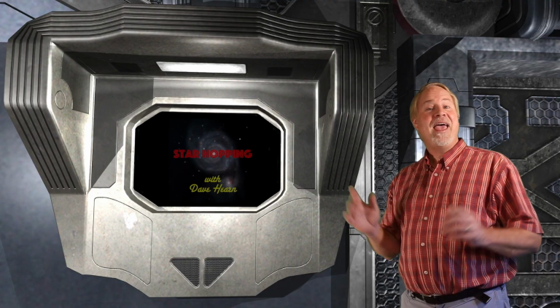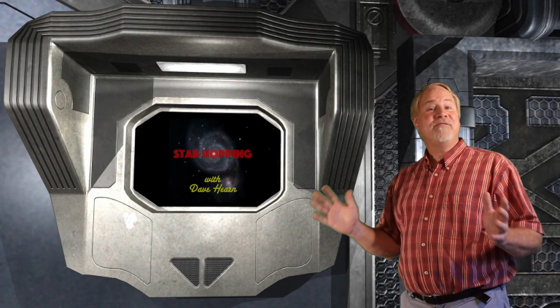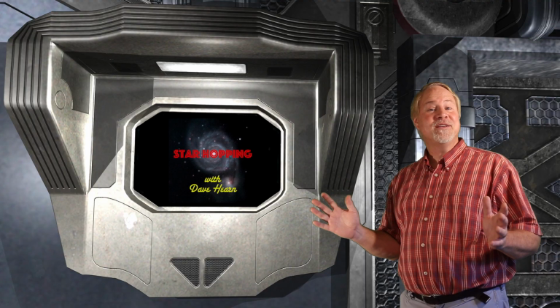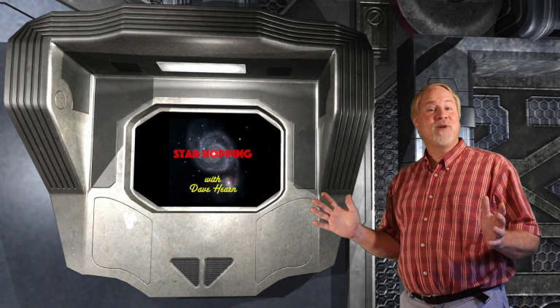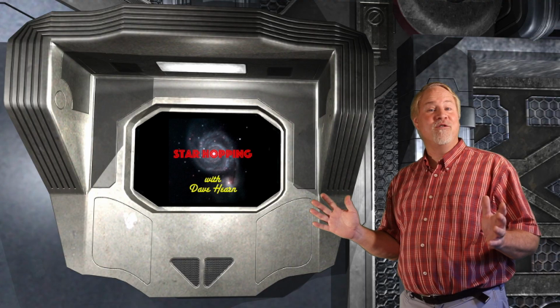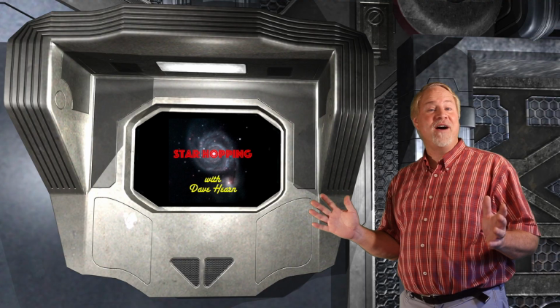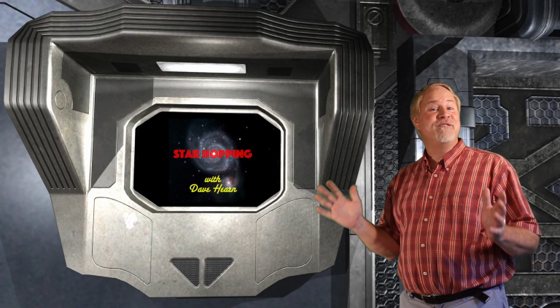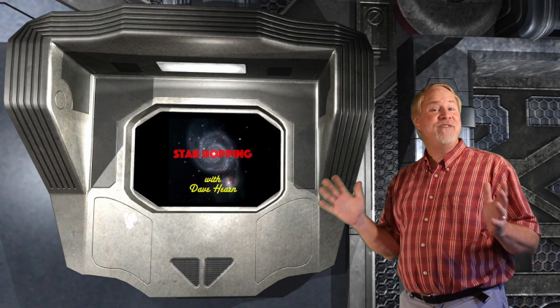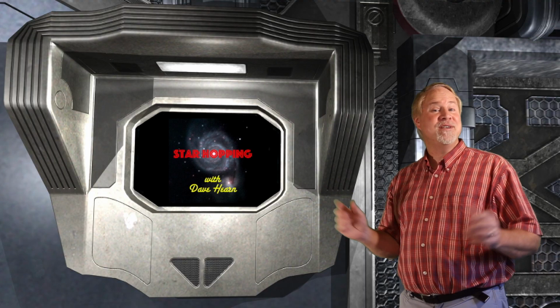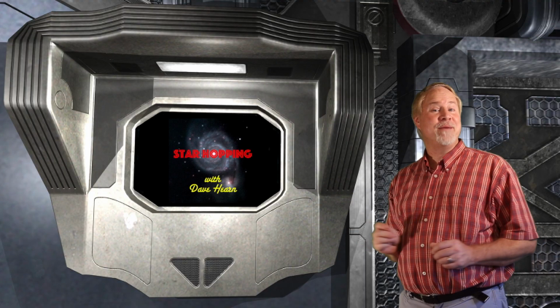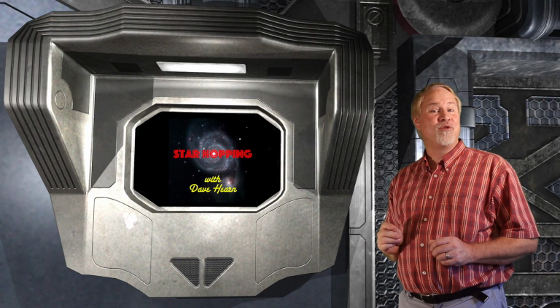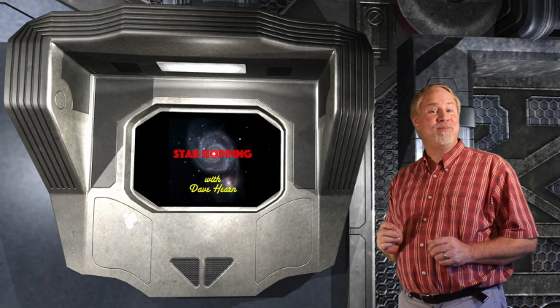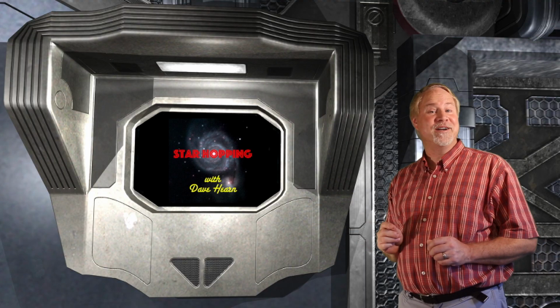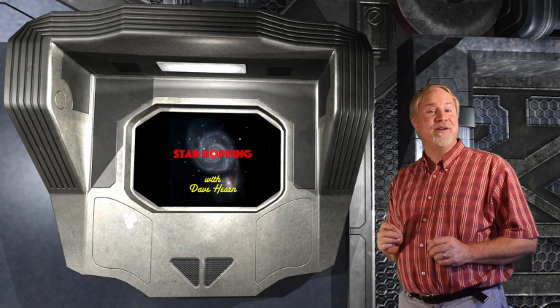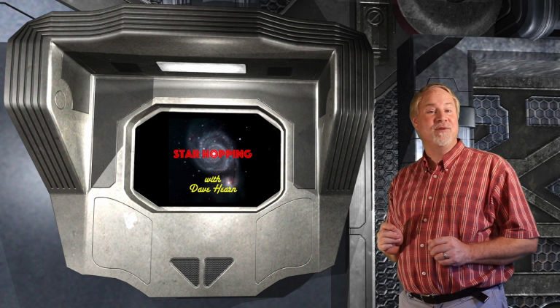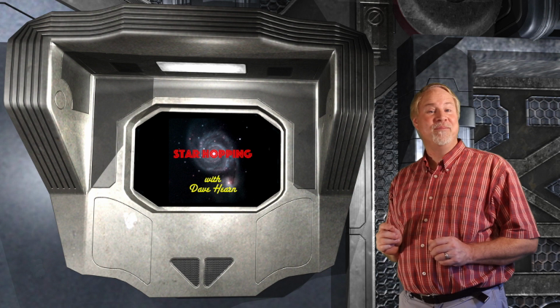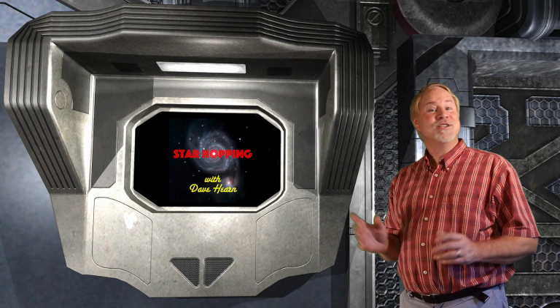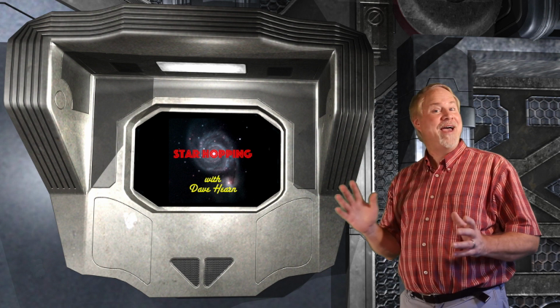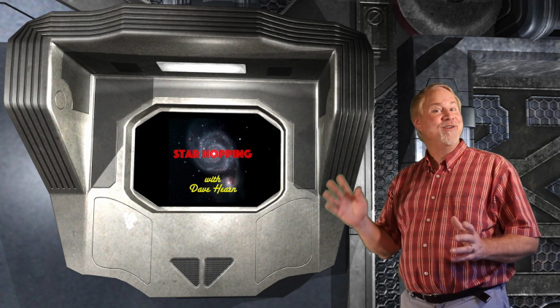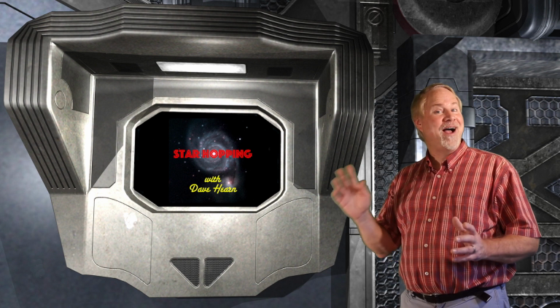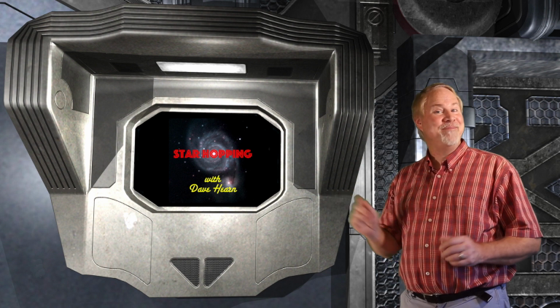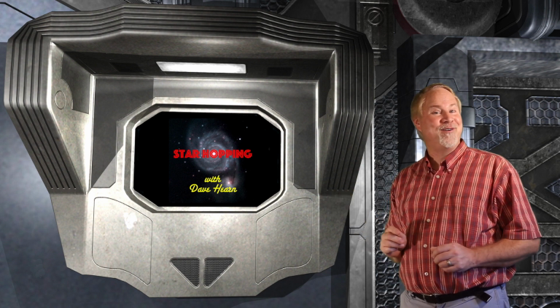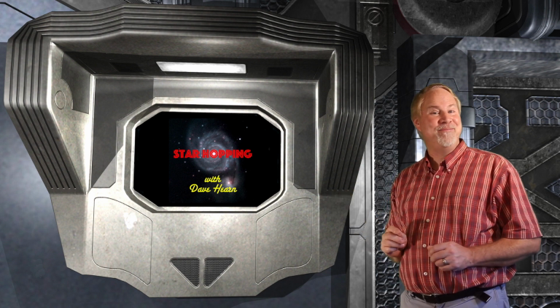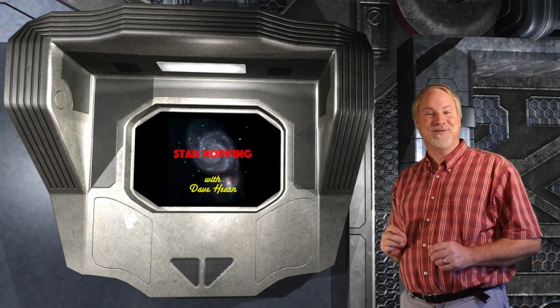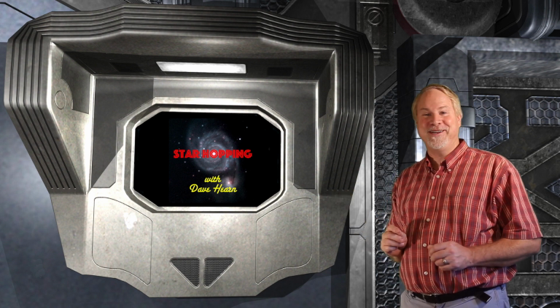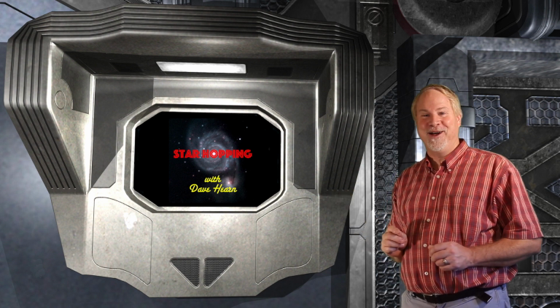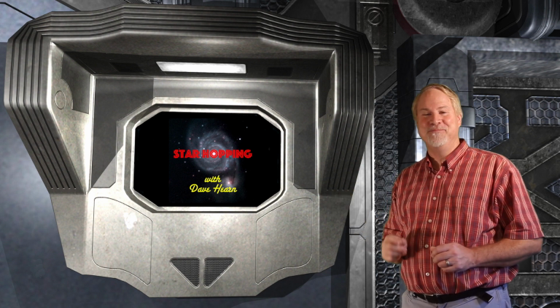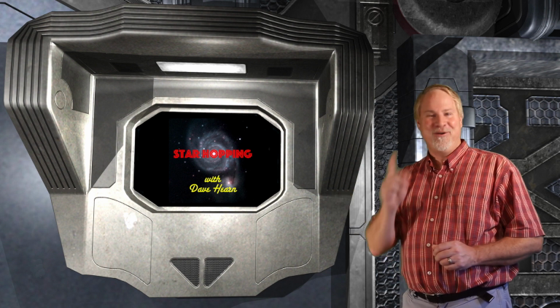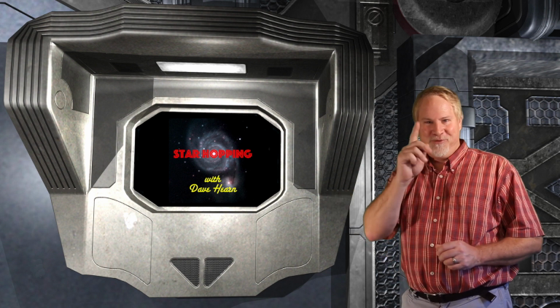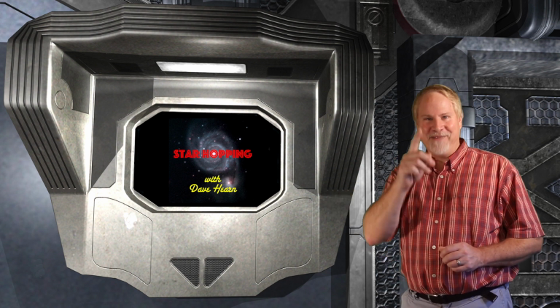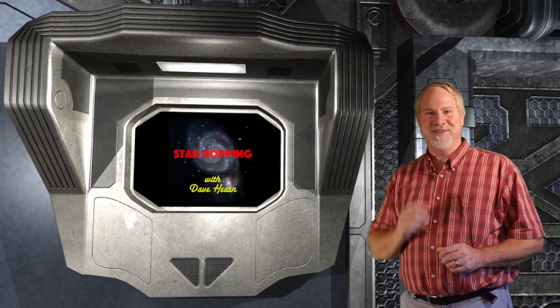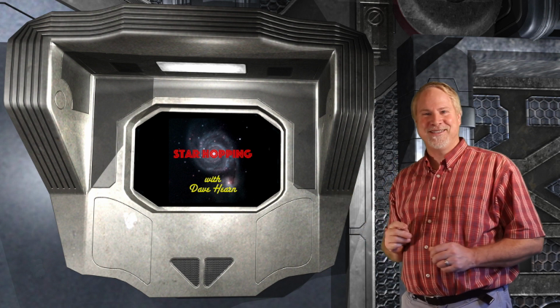After this break we'll find a famous and bright planetary nebula, so have your high power eyepiece ready to go, right after this.